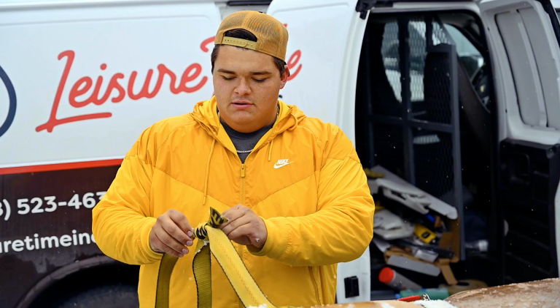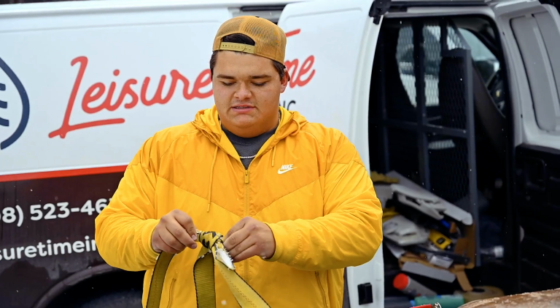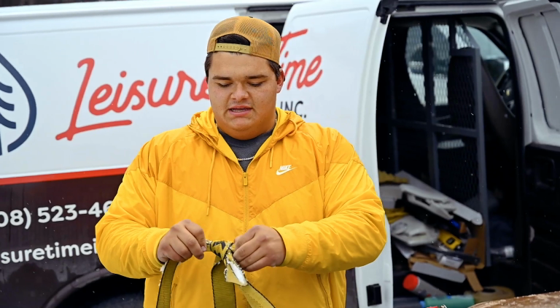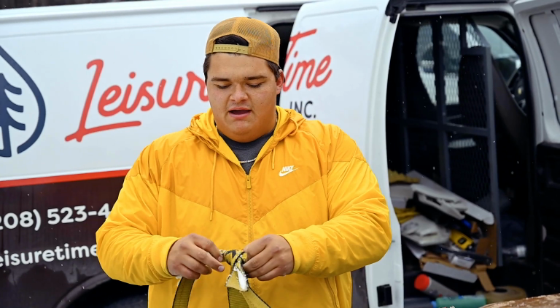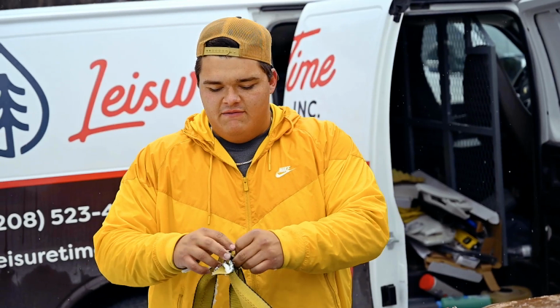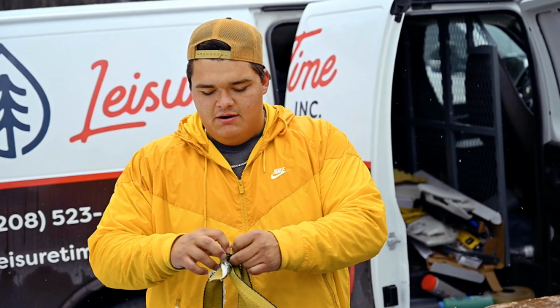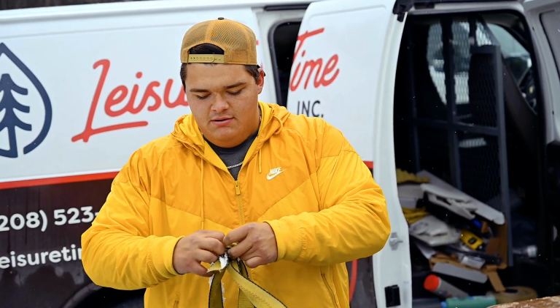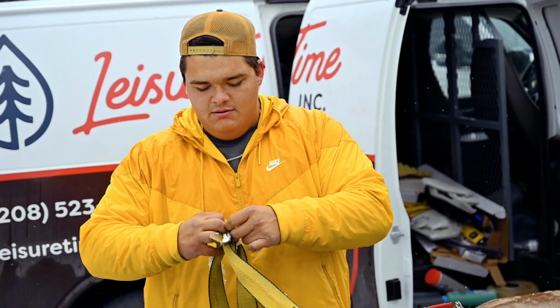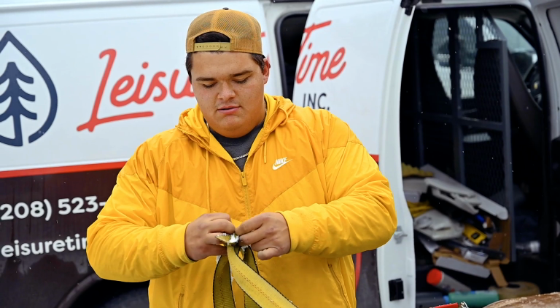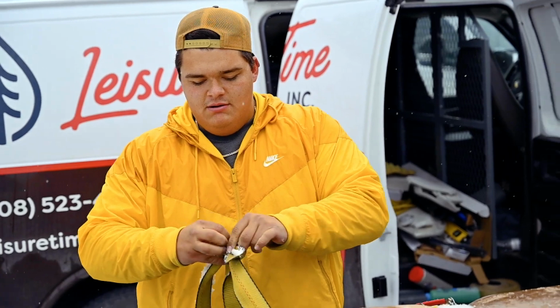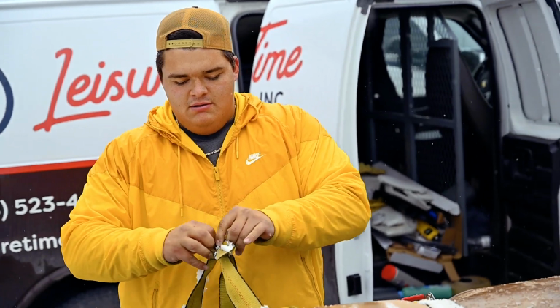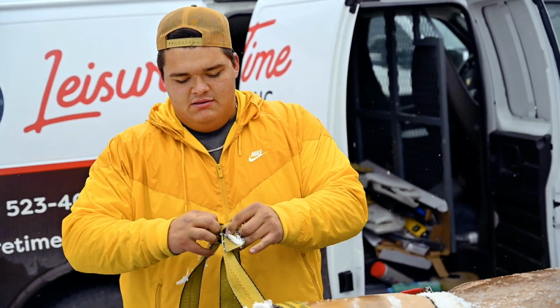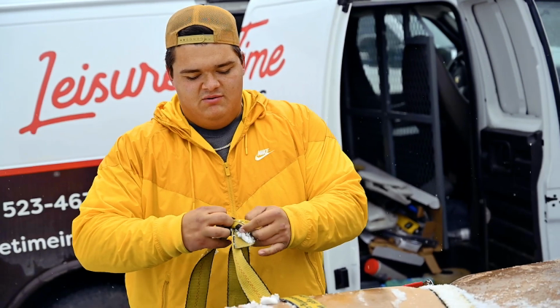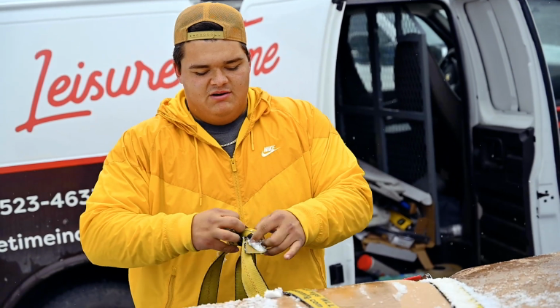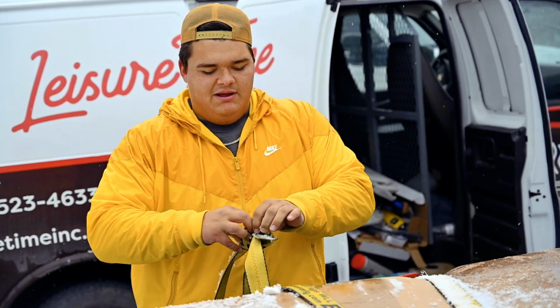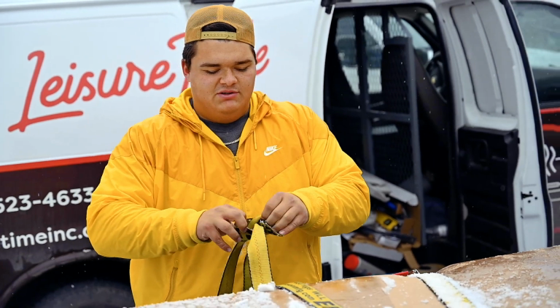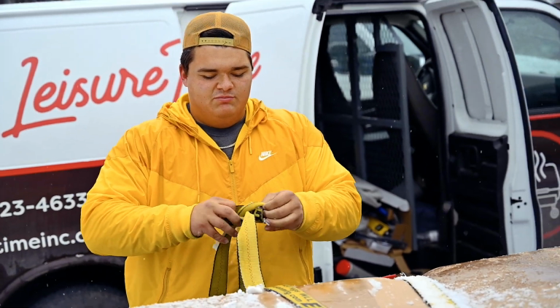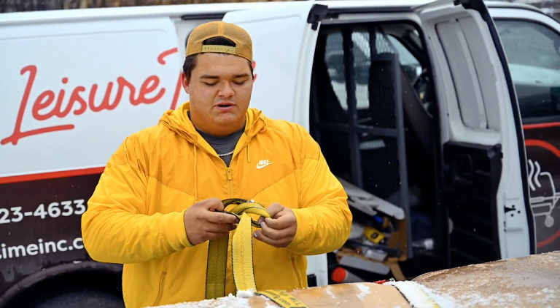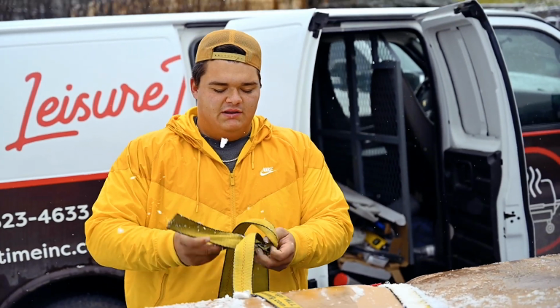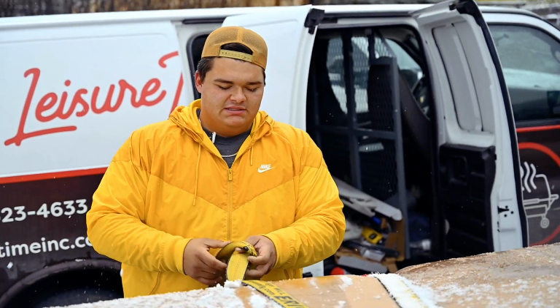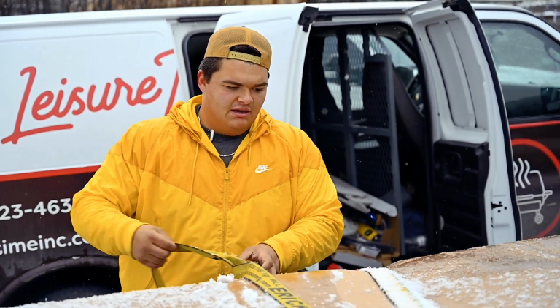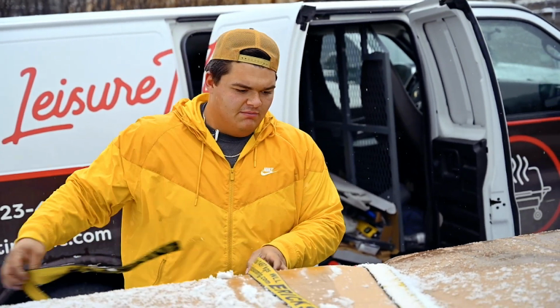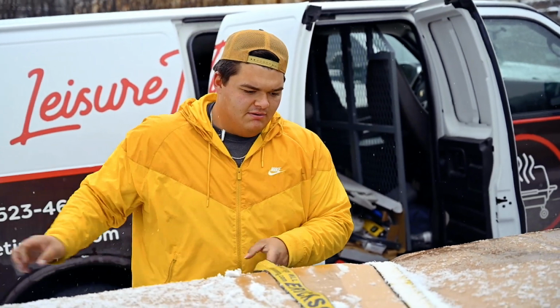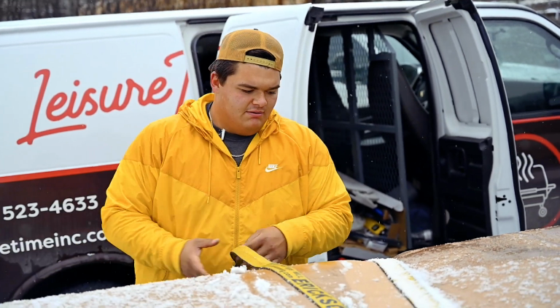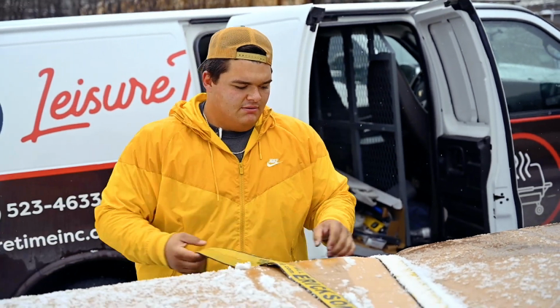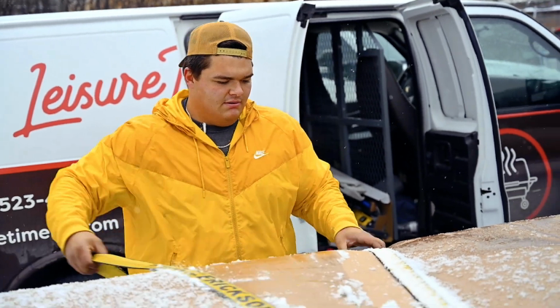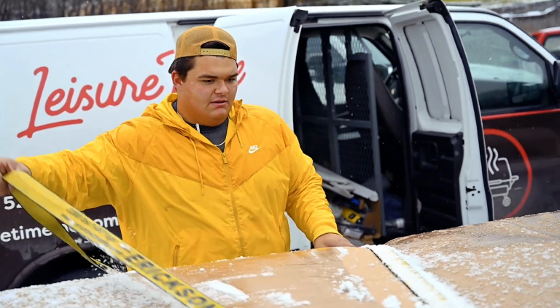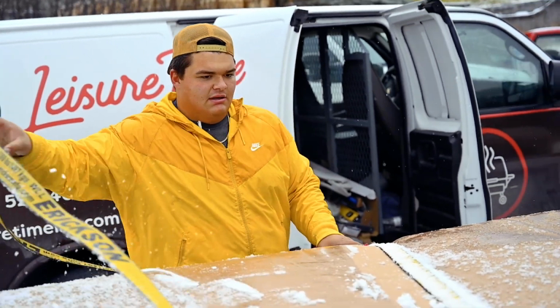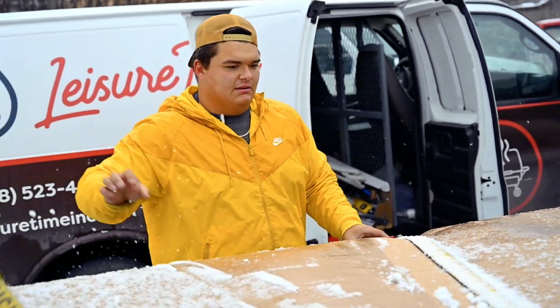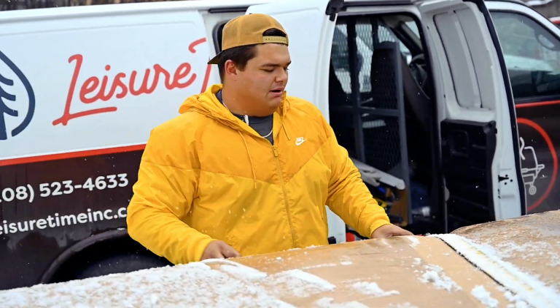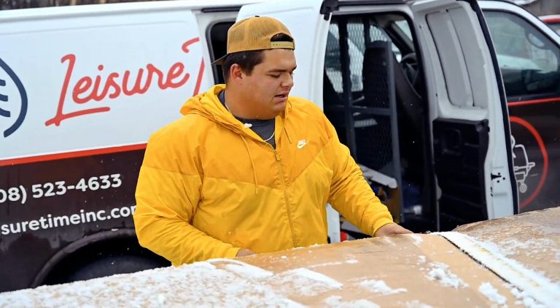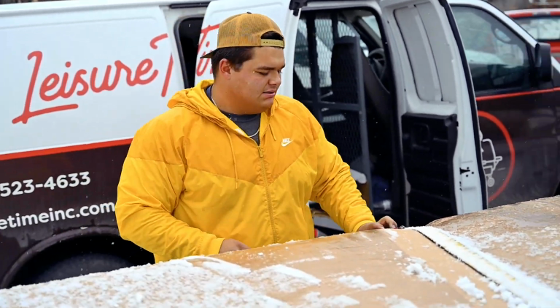This is the cover that we are about to put on this tub, still in the box.